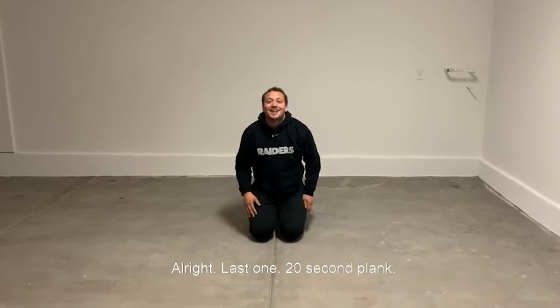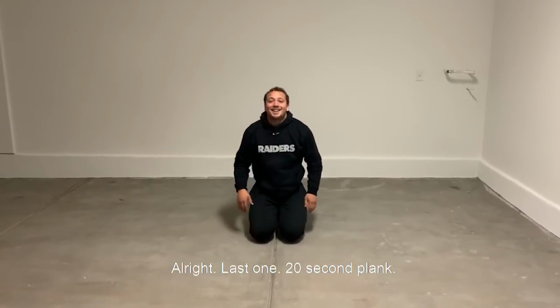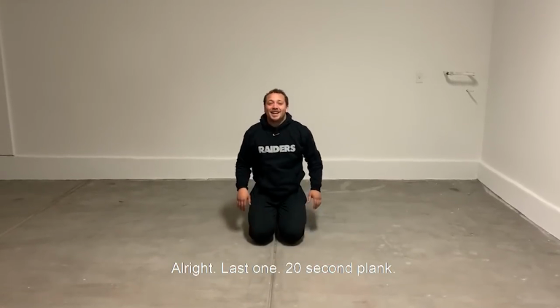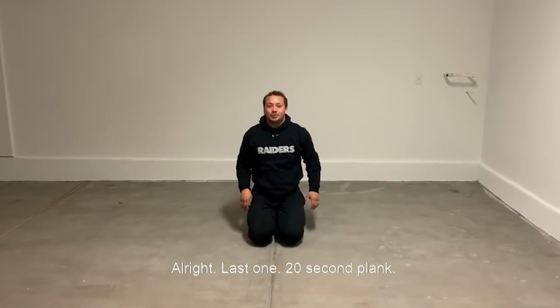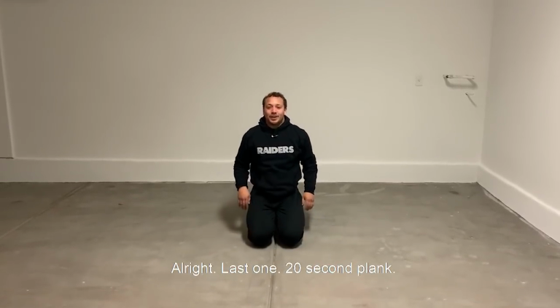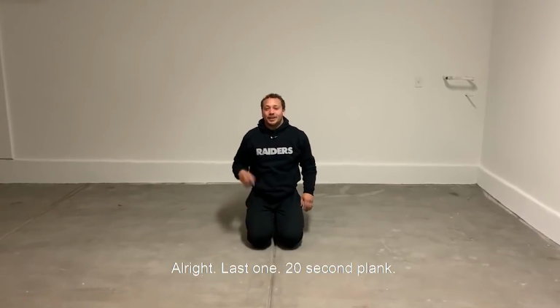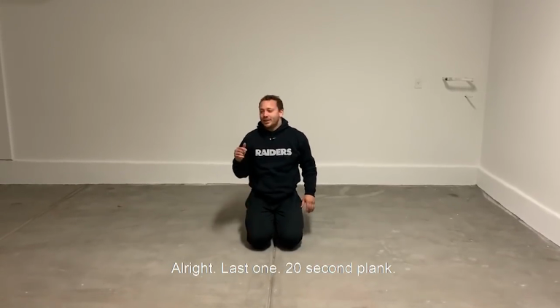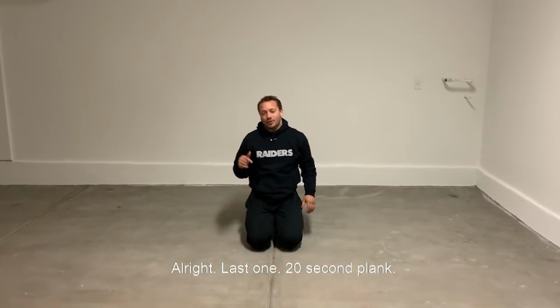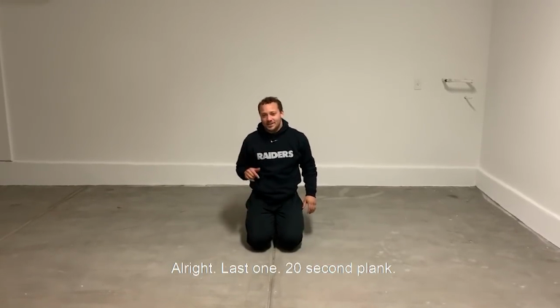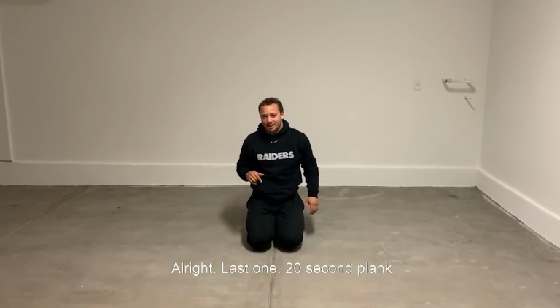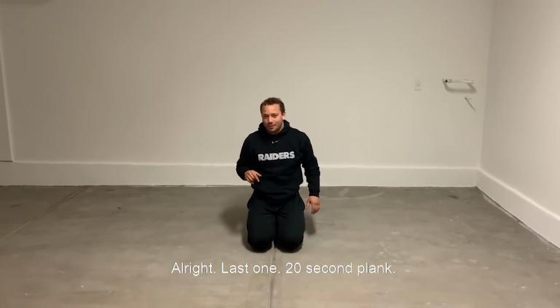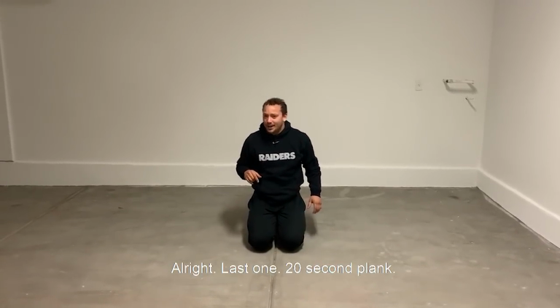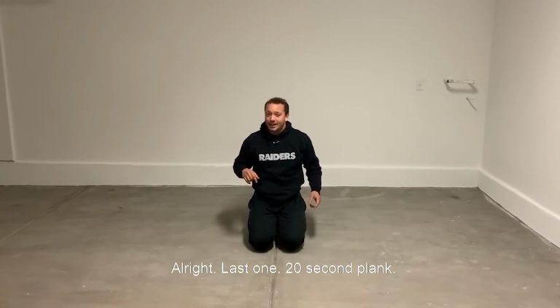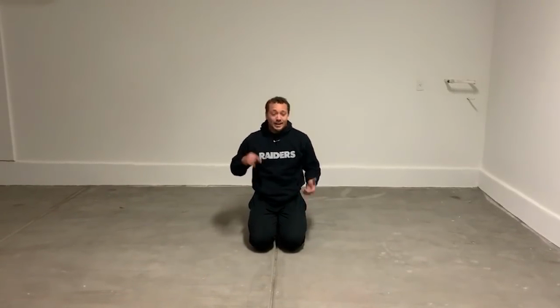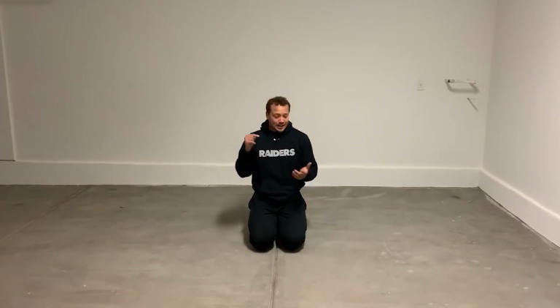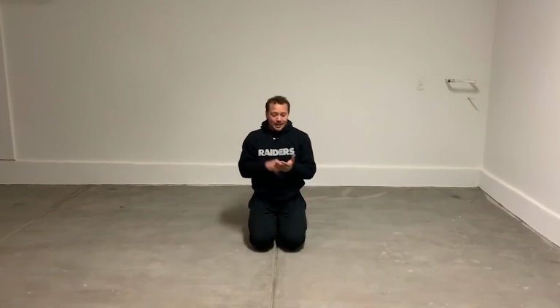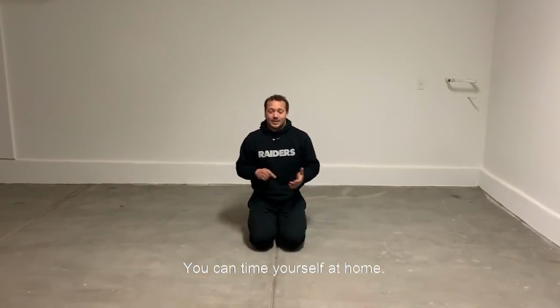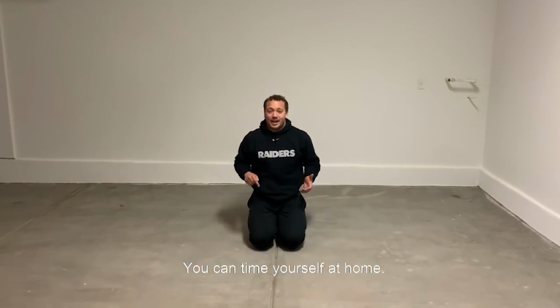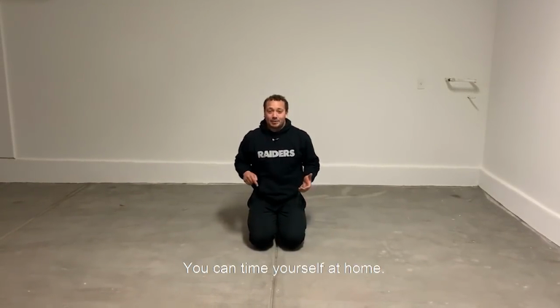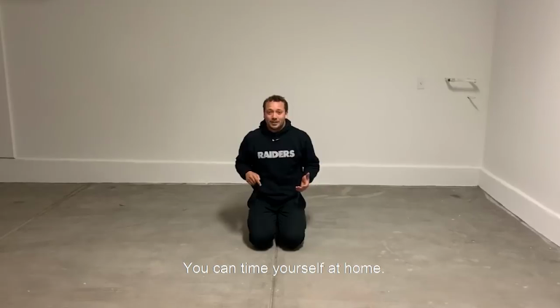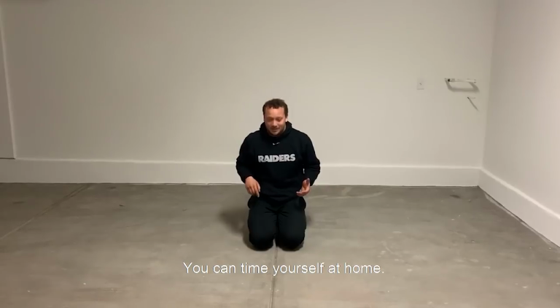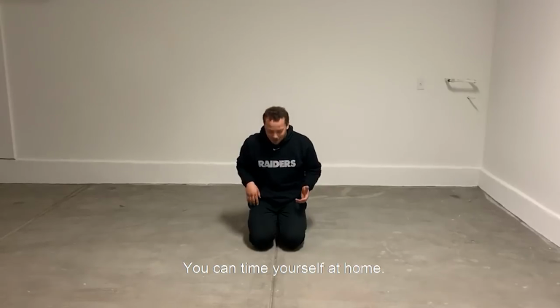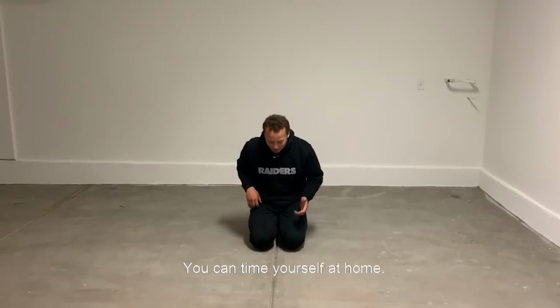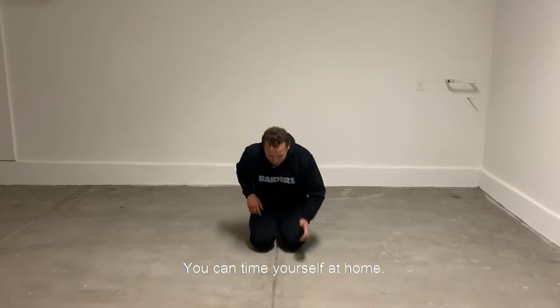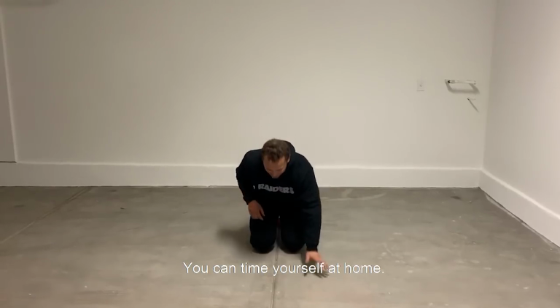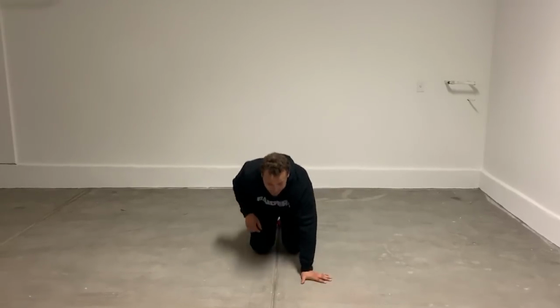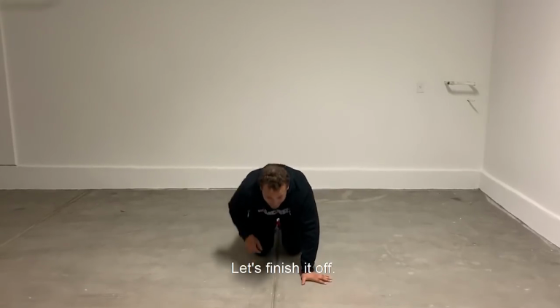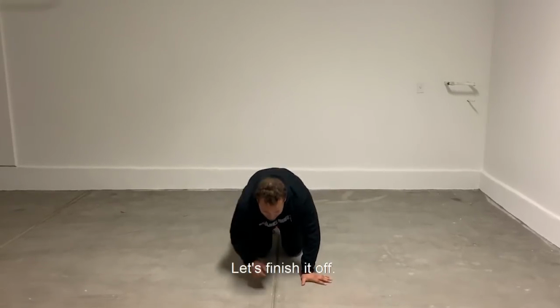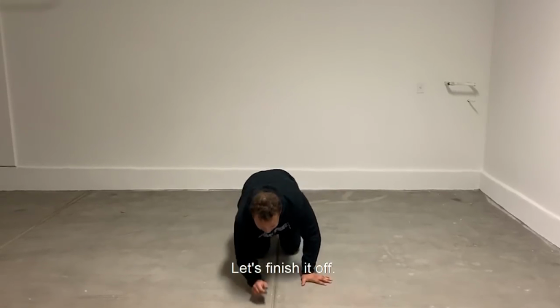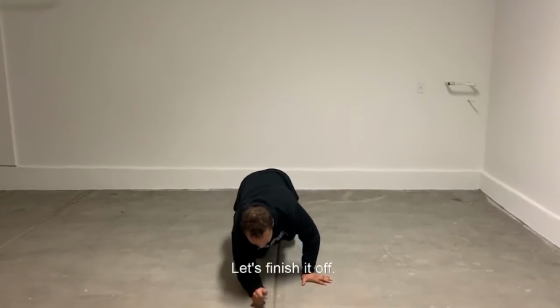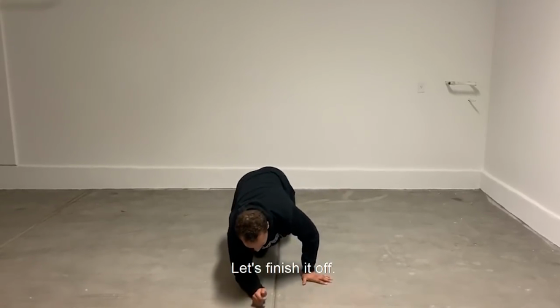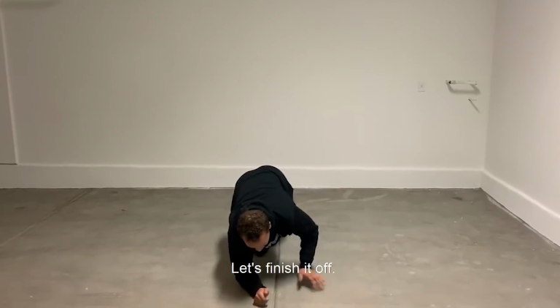Last one — 20 second plank. You can time yourself at home. Let's finish it off.